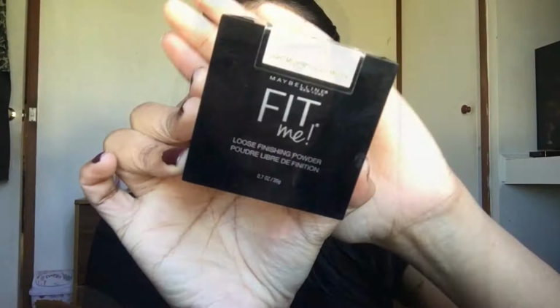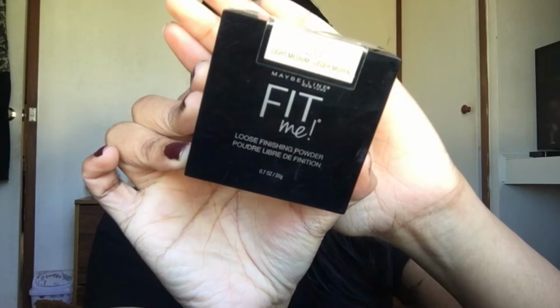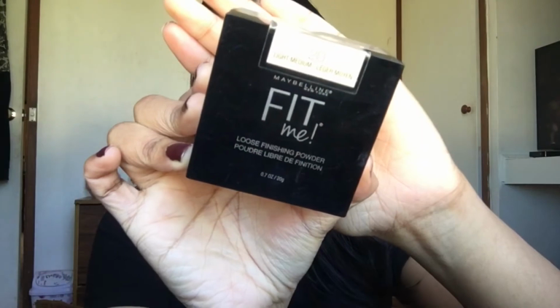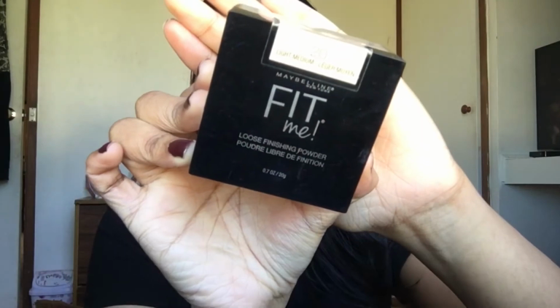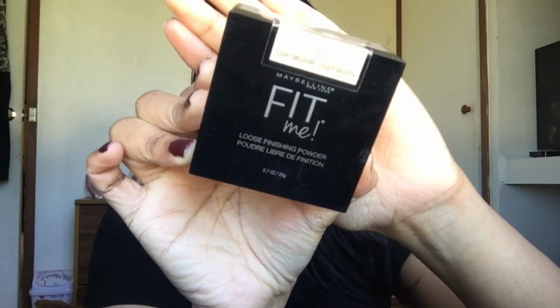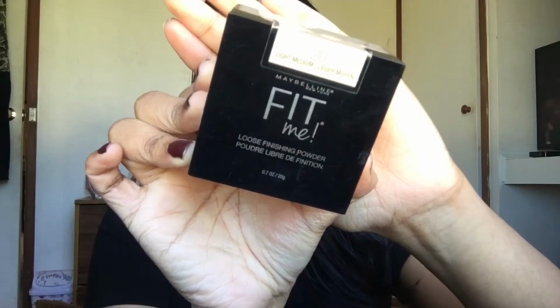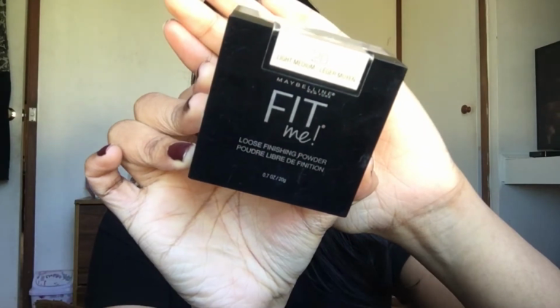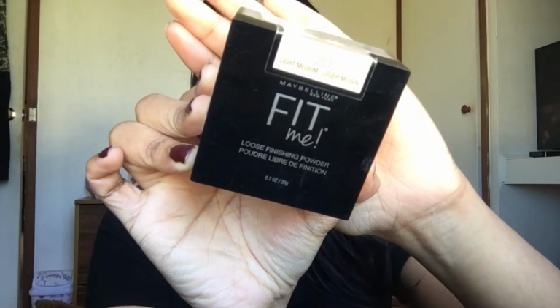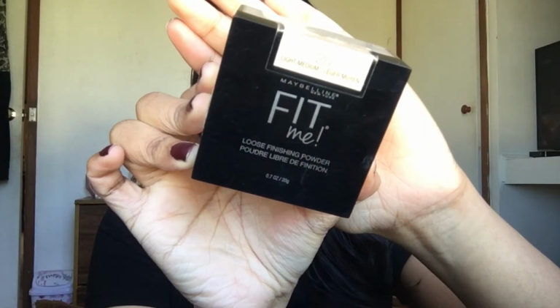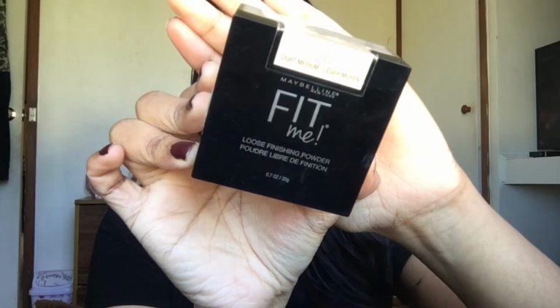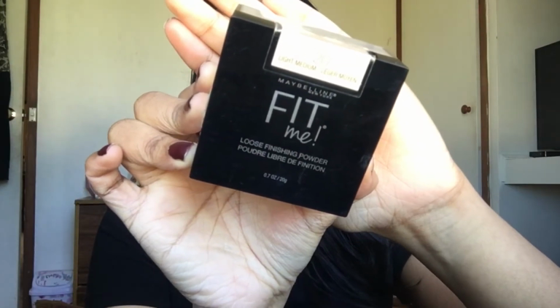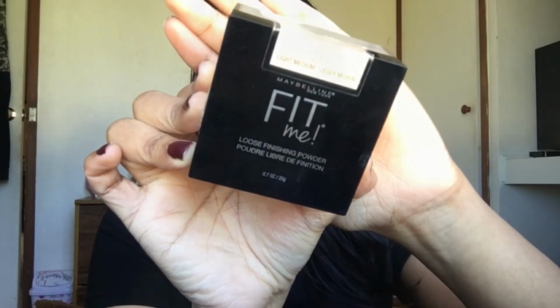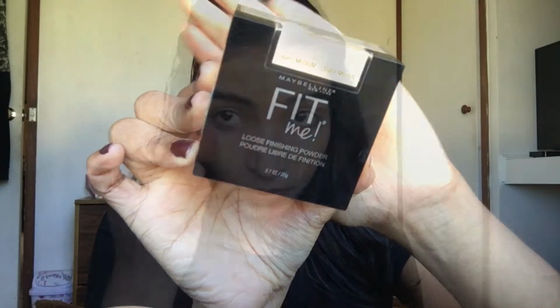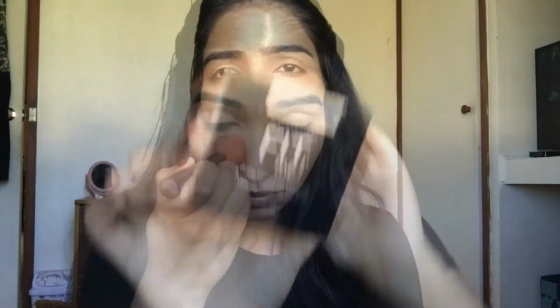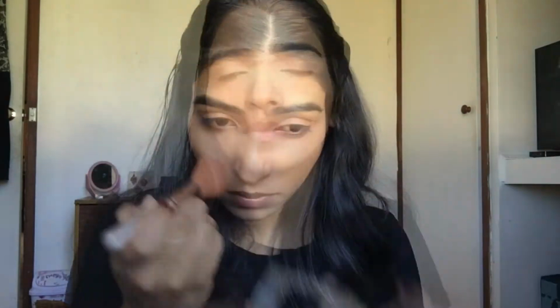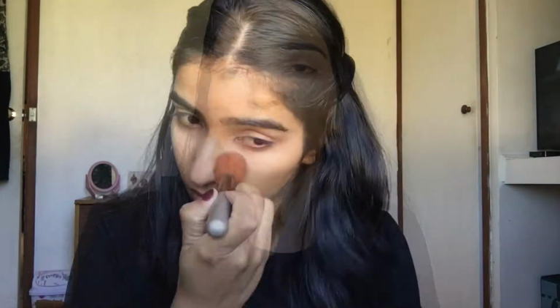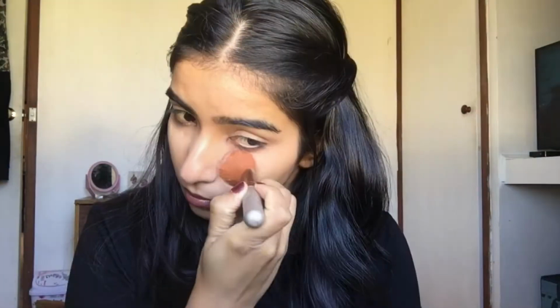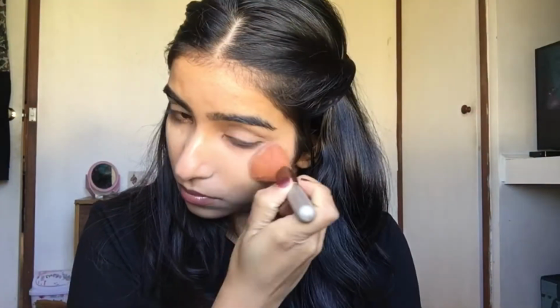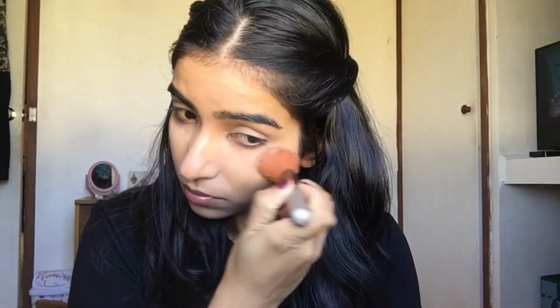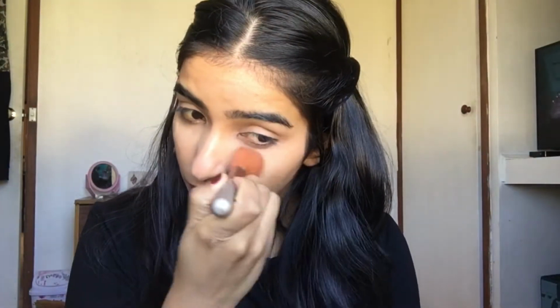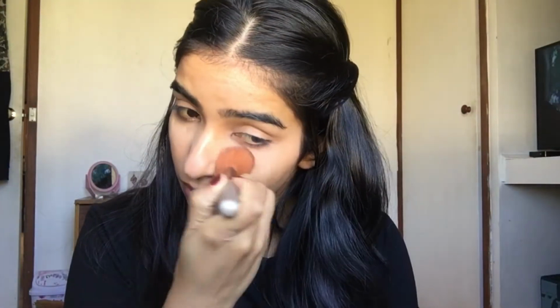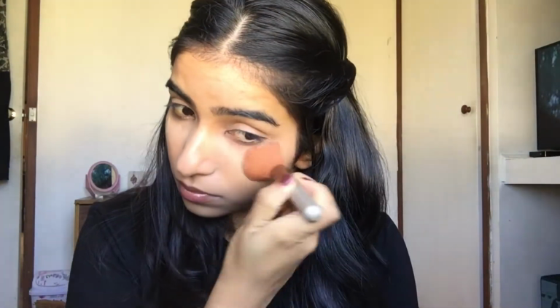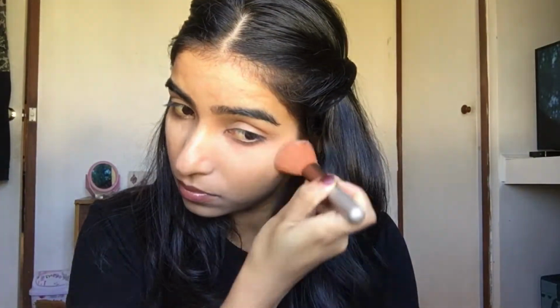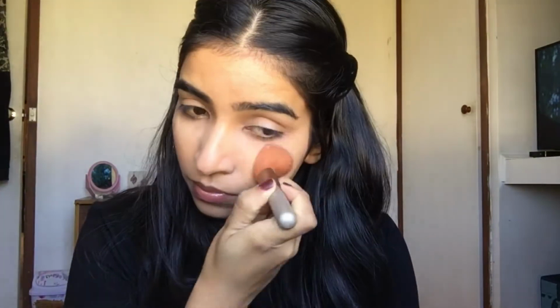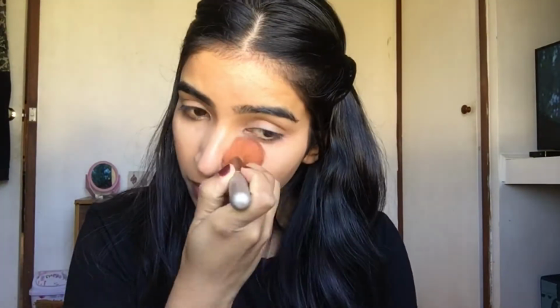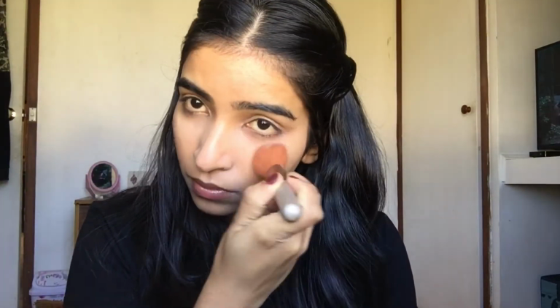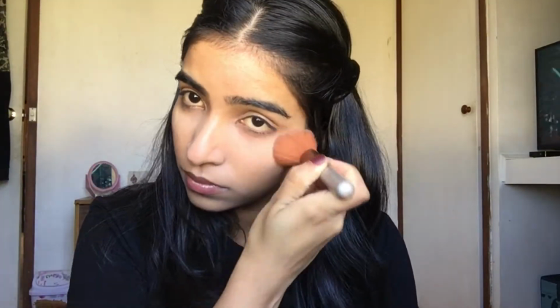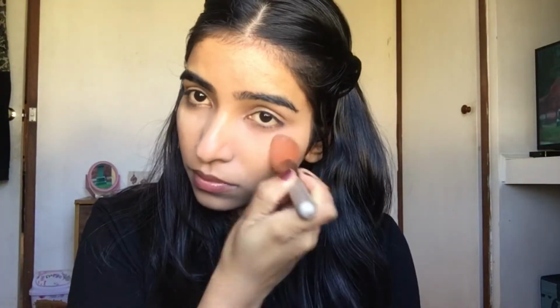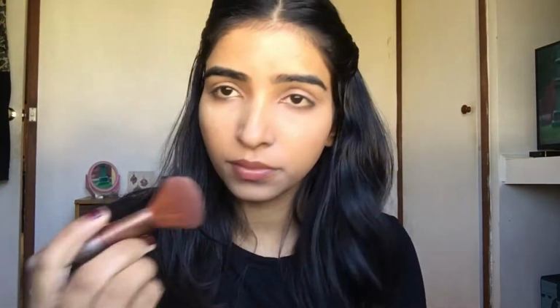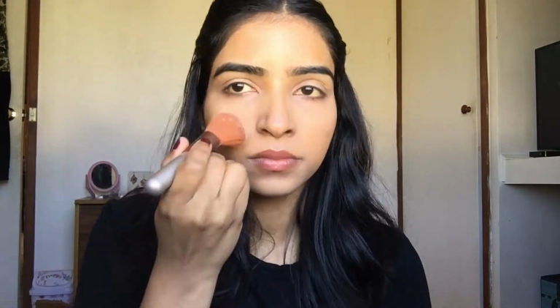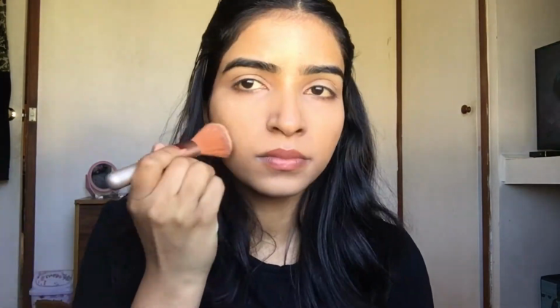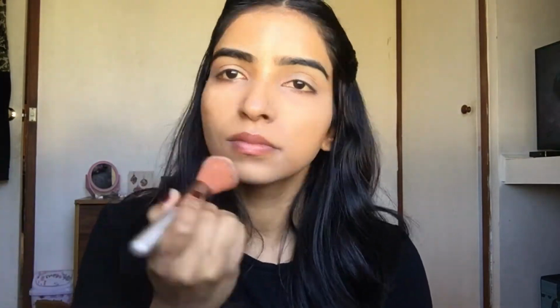Now I'm using Maybelline Fit Me Loose Powder for setting my entire face.